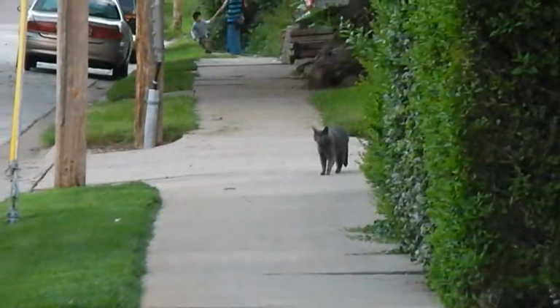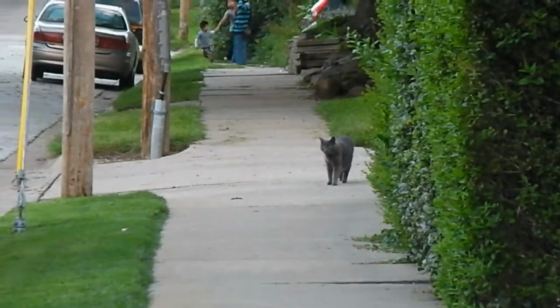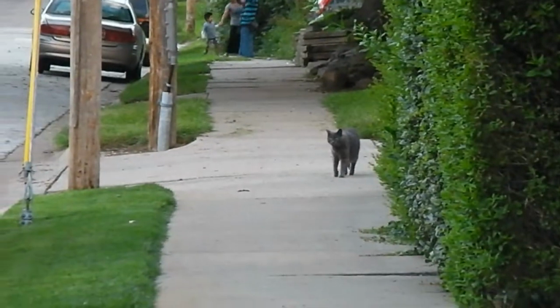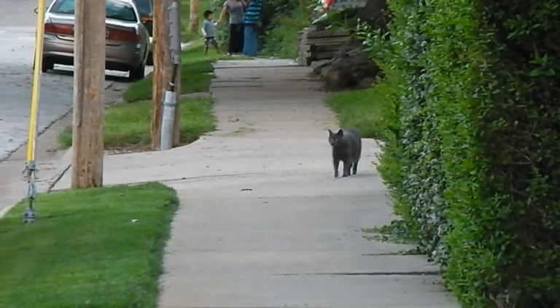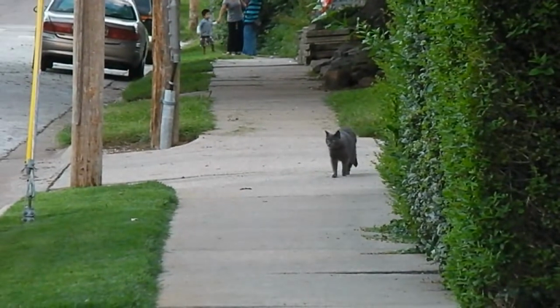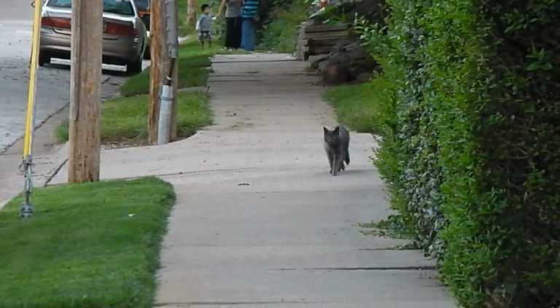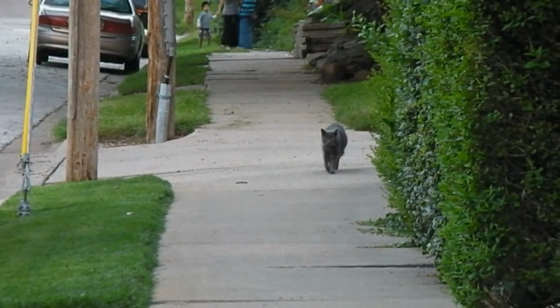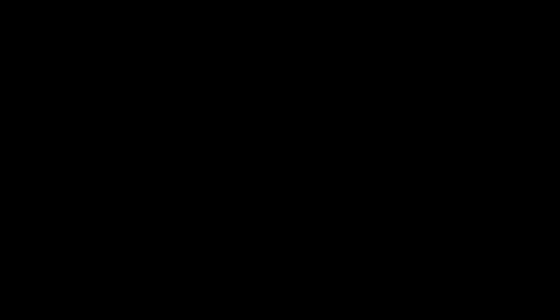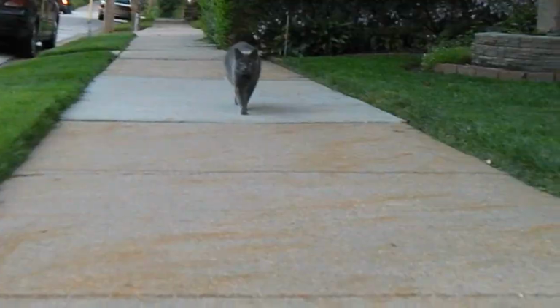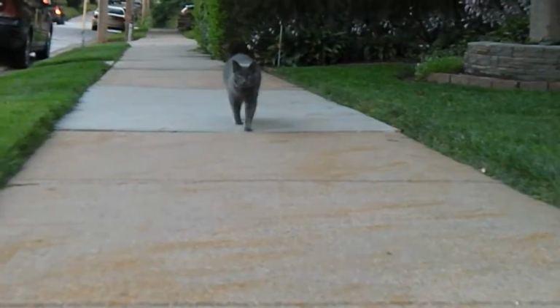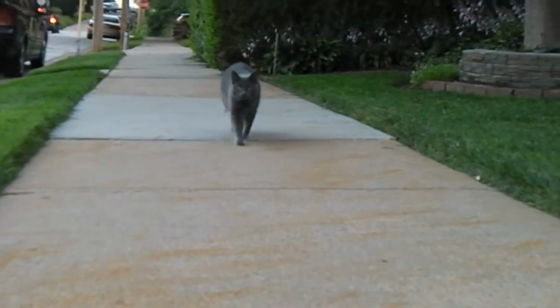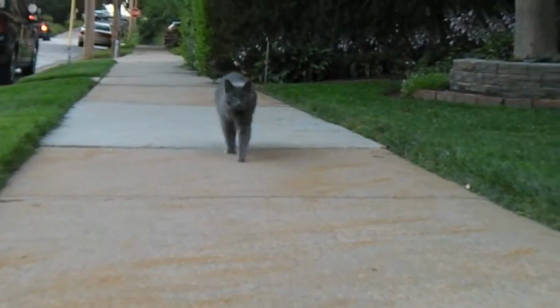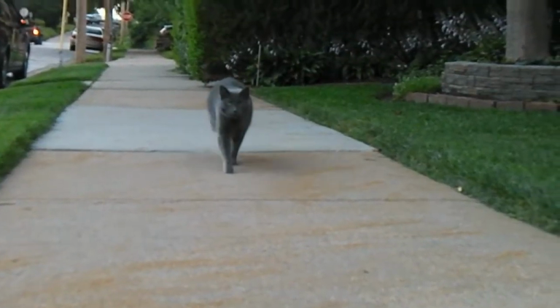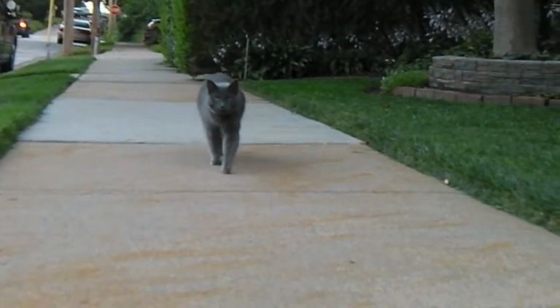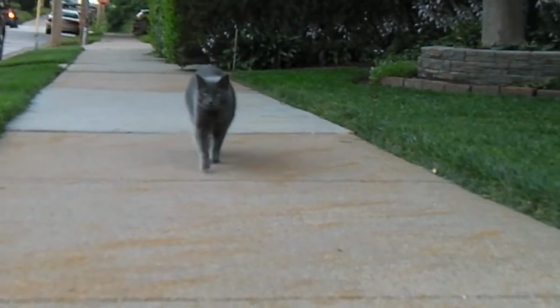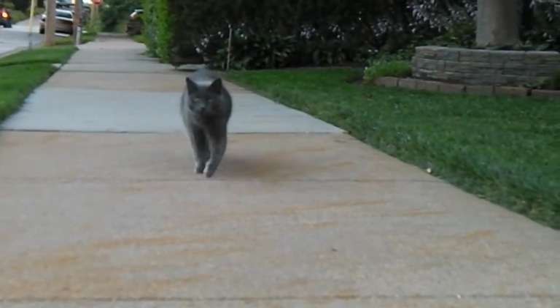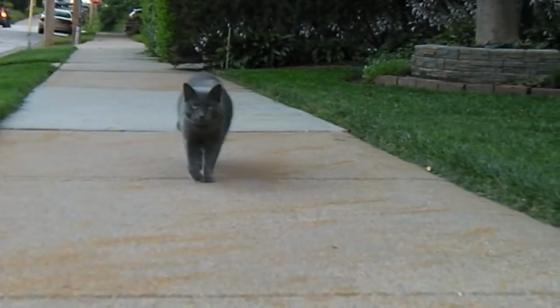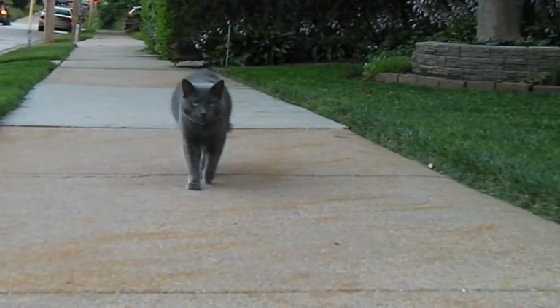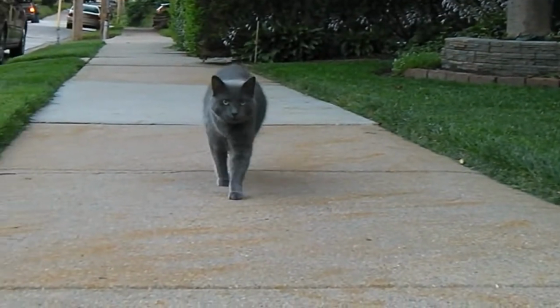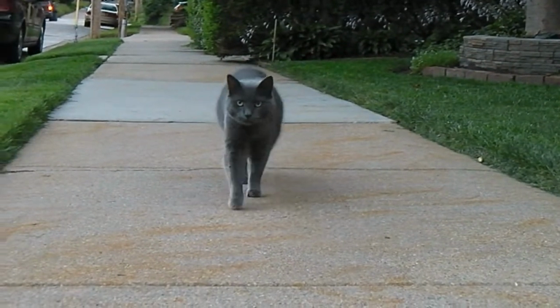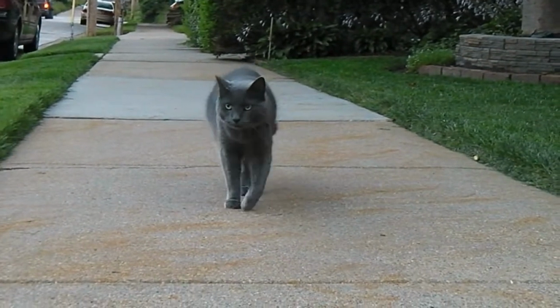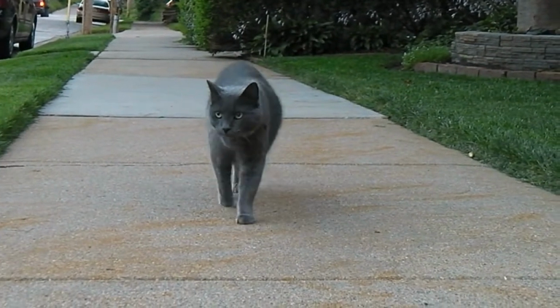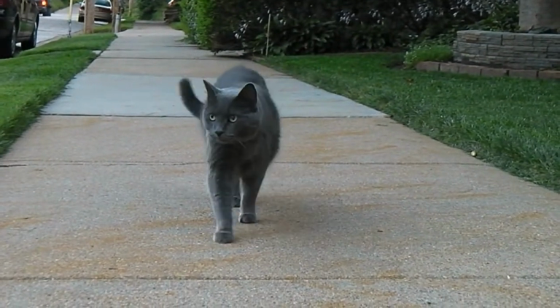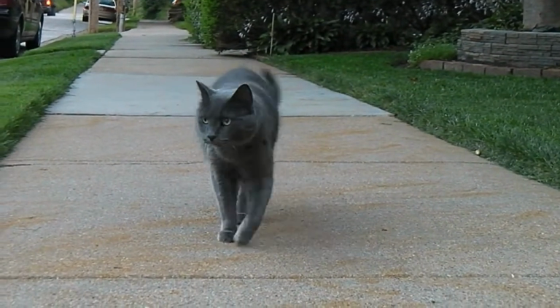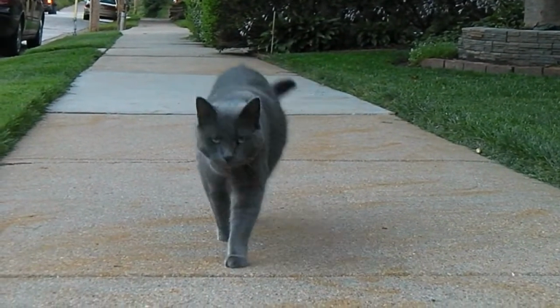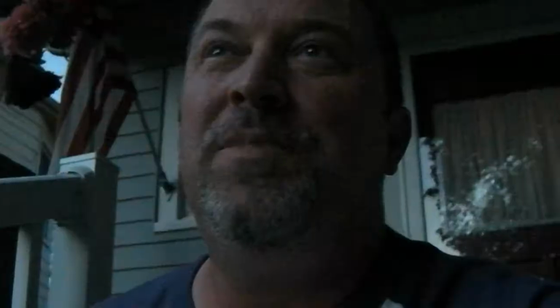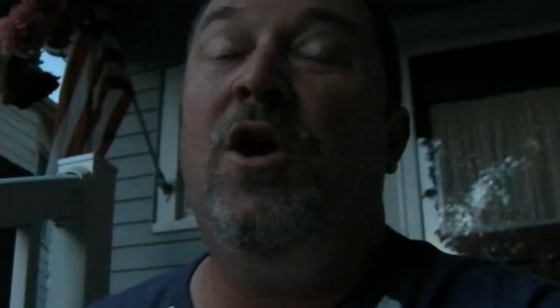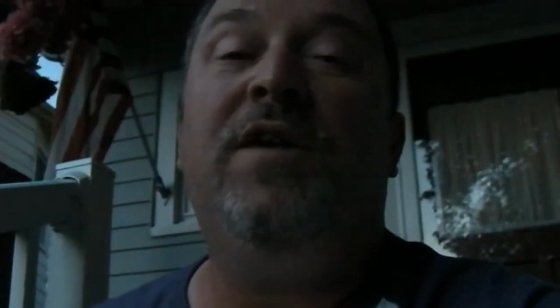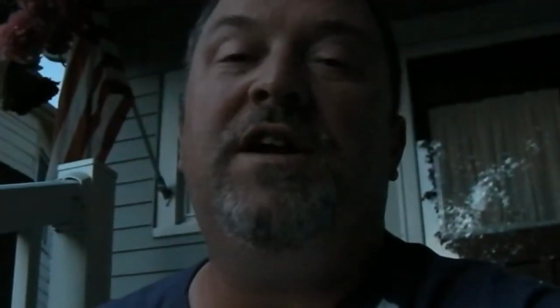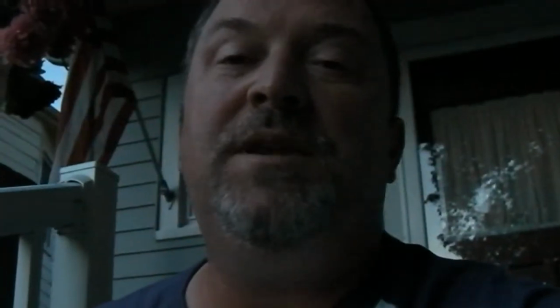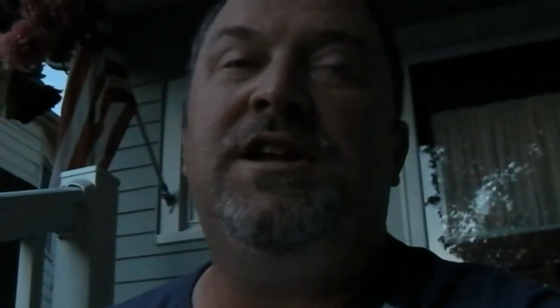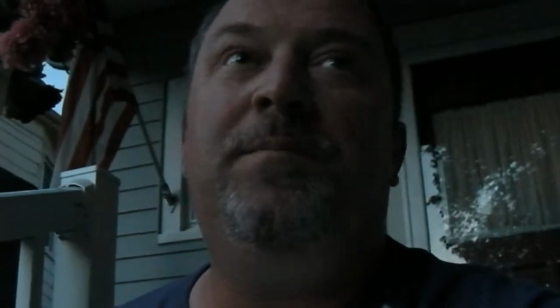And here's my weird cat coming down the street. She's so funny — she follows us all the time.